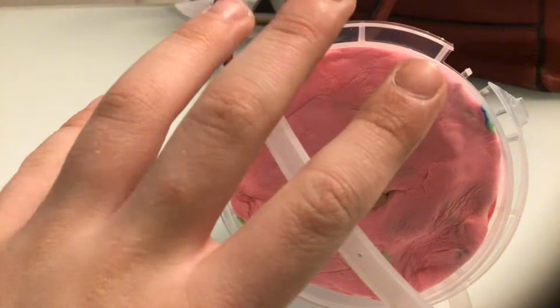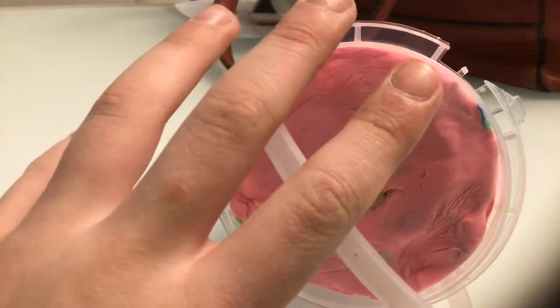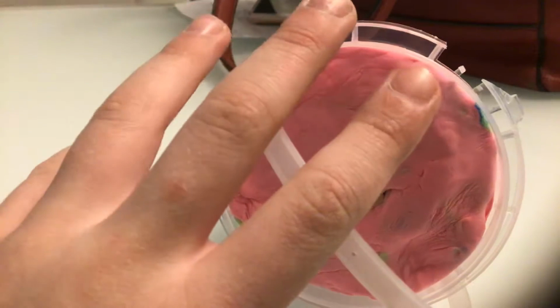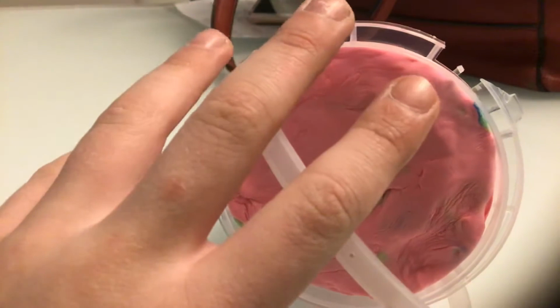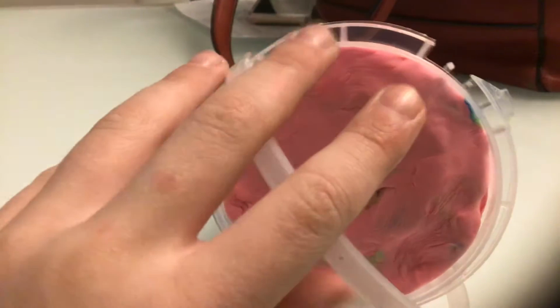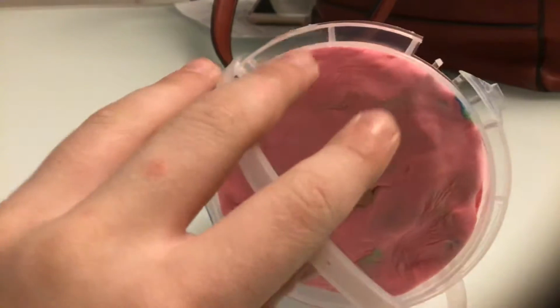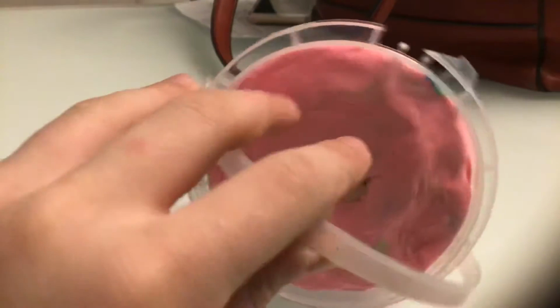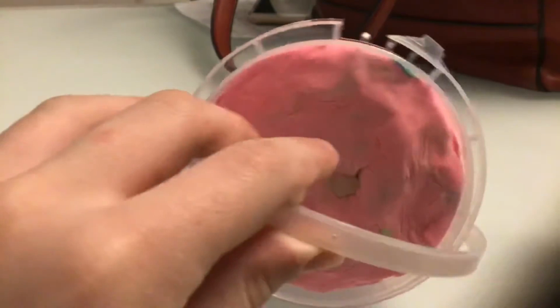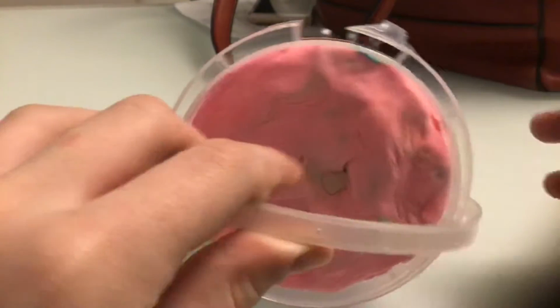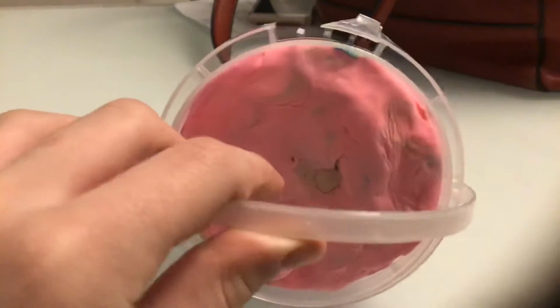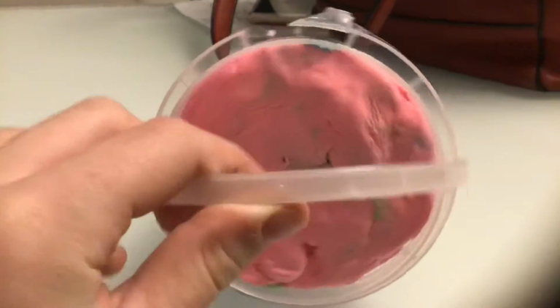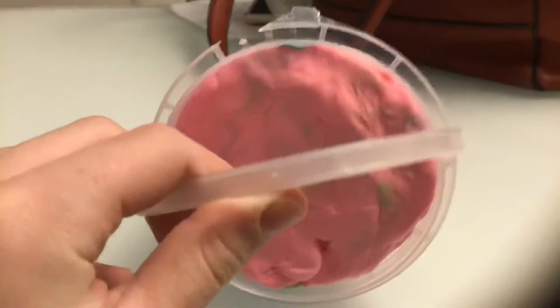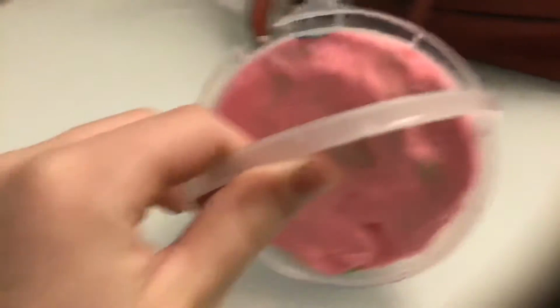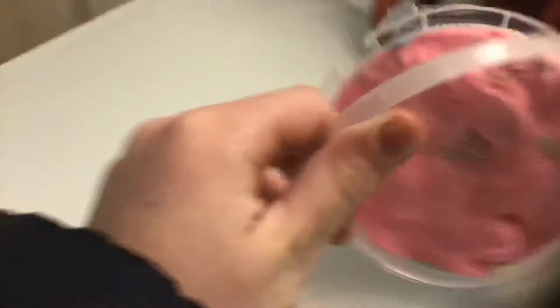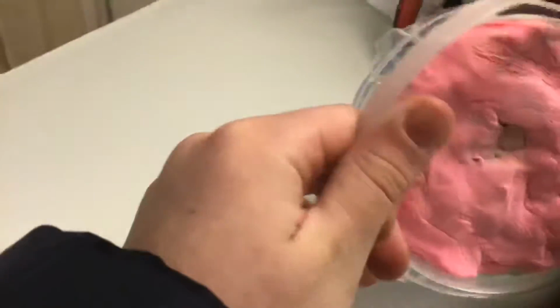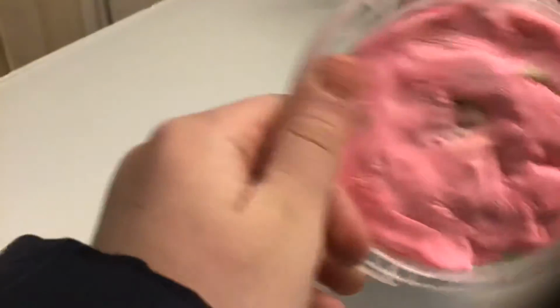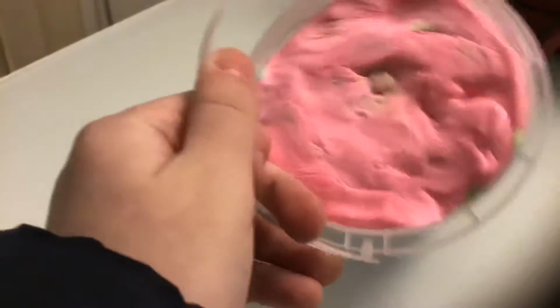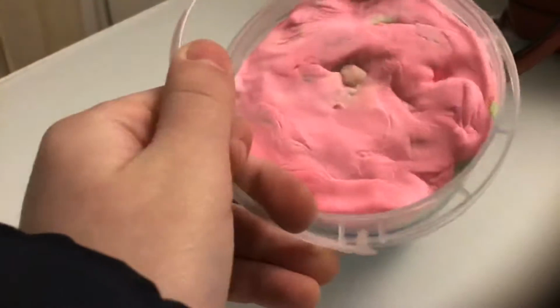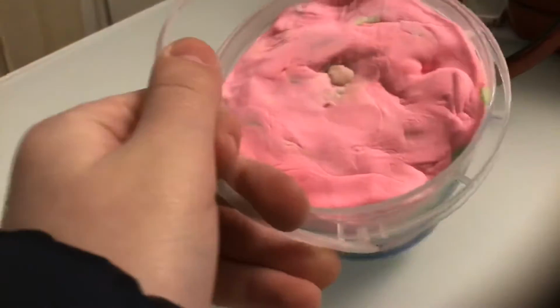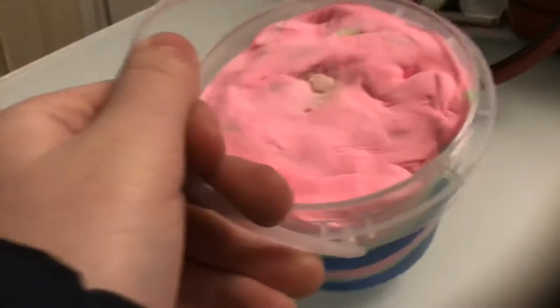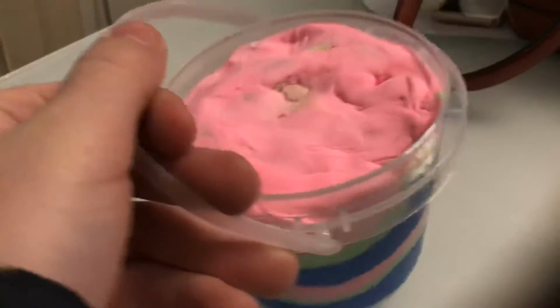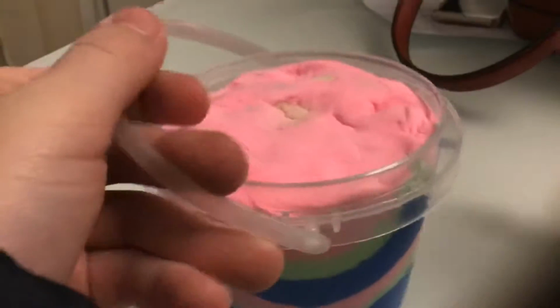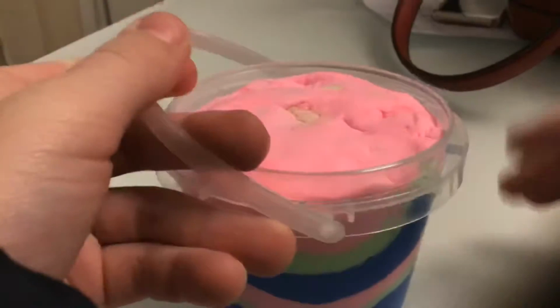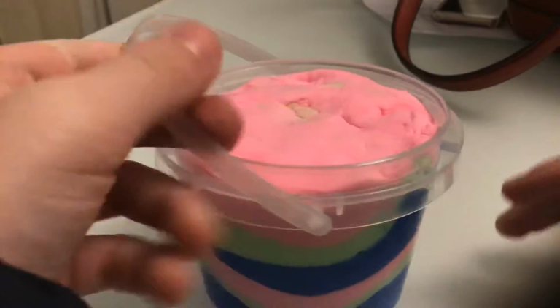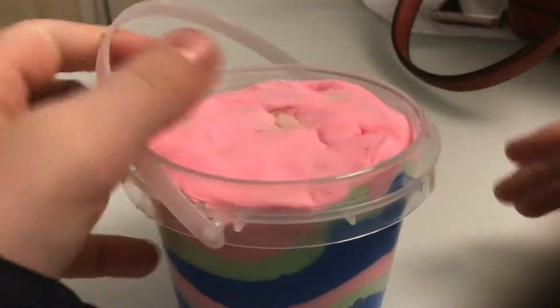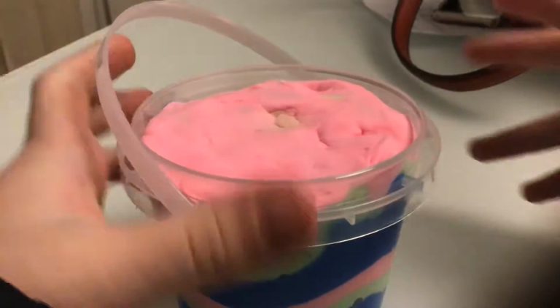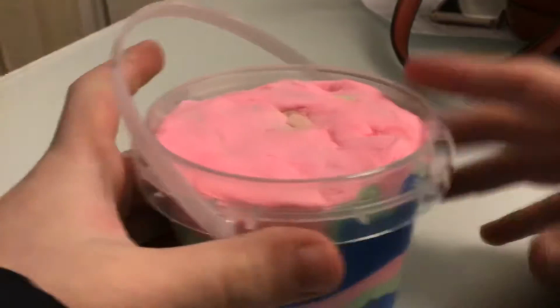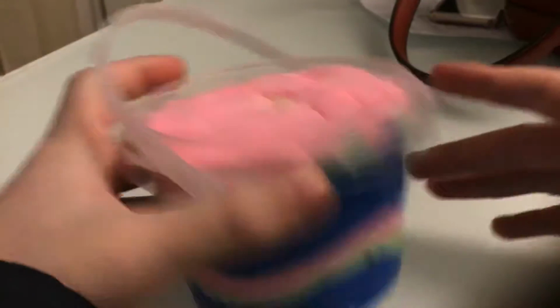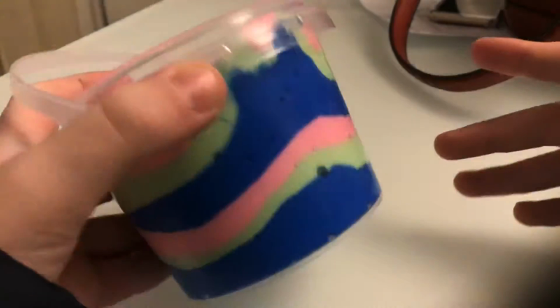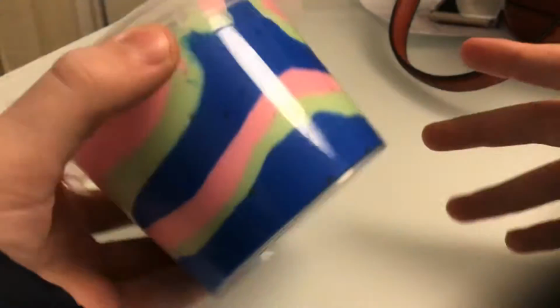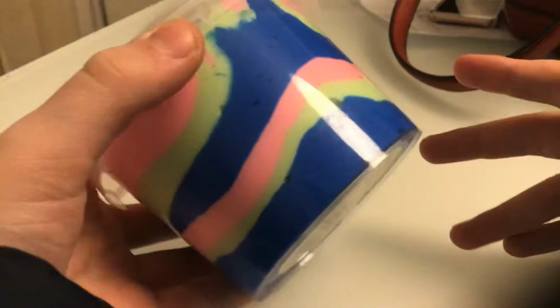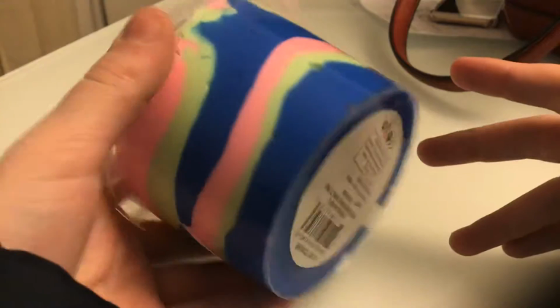Hey guys, it's another video. Today we're going to be testing out this slime that I just bought from Michaels.